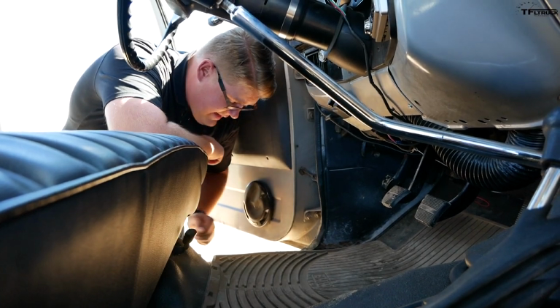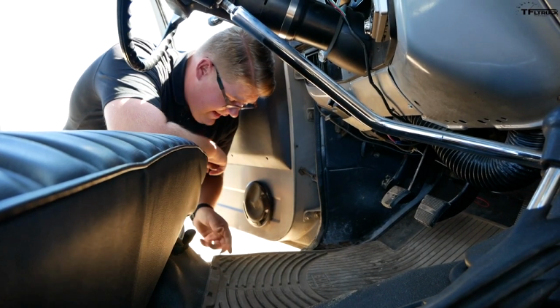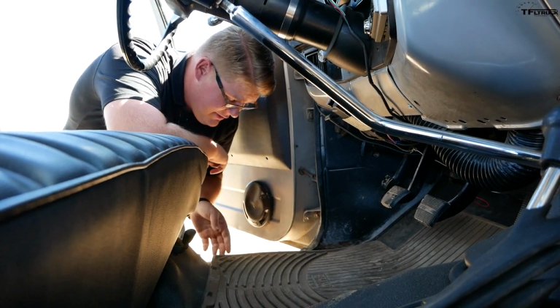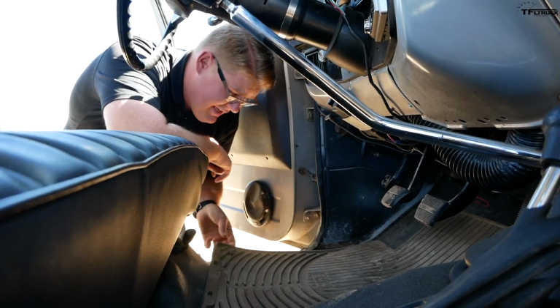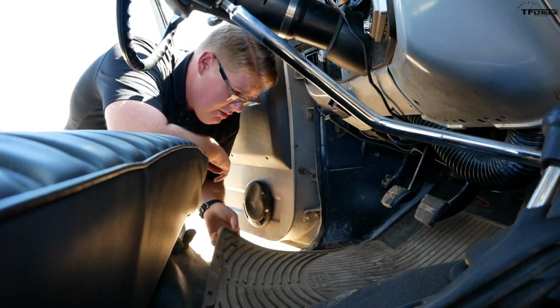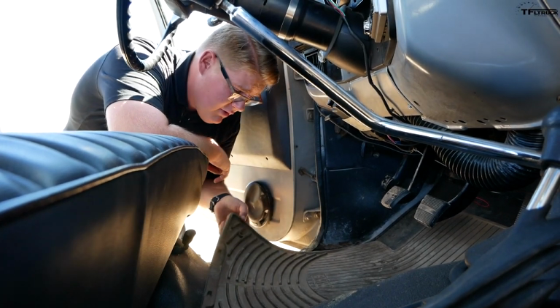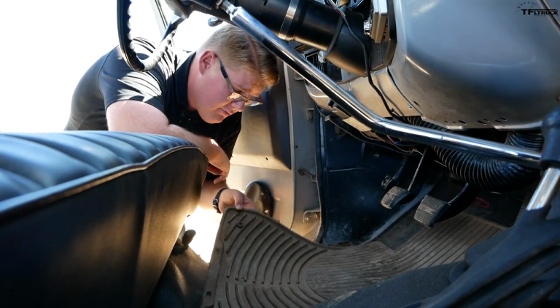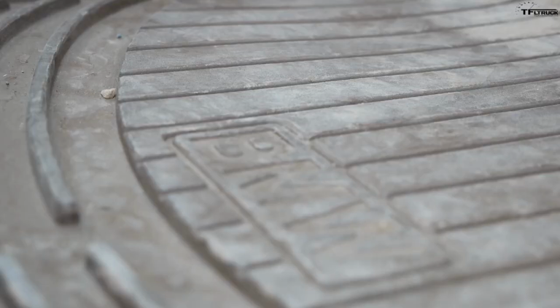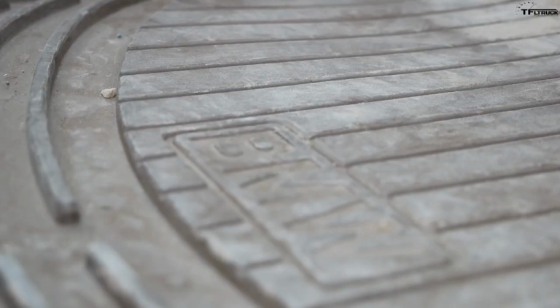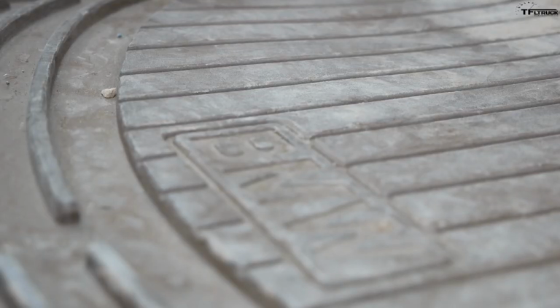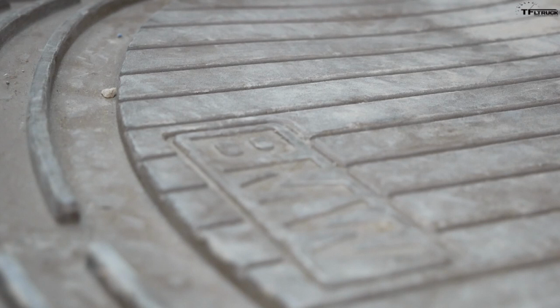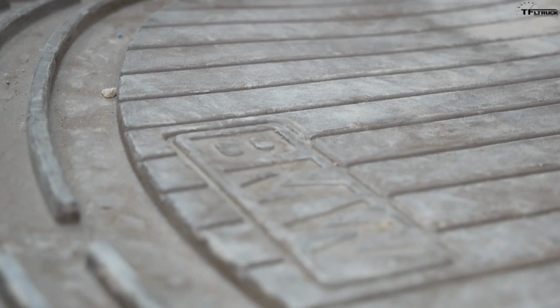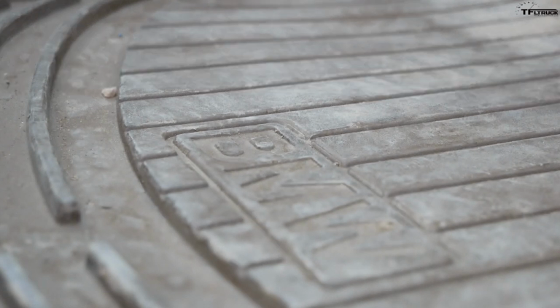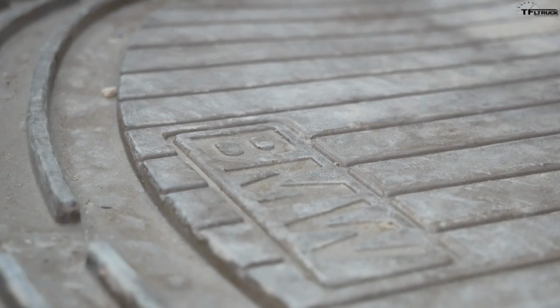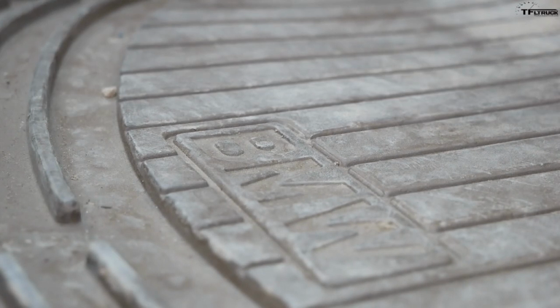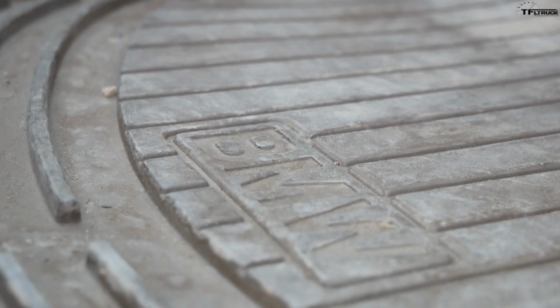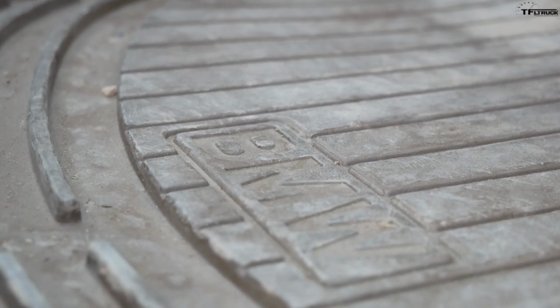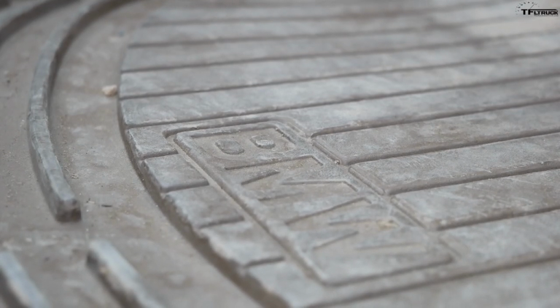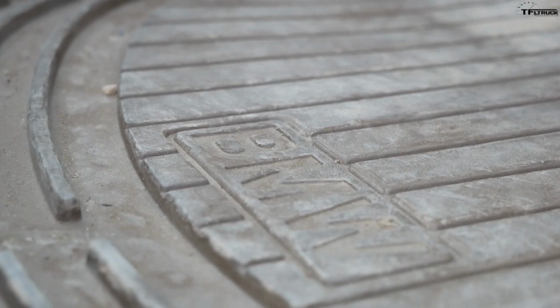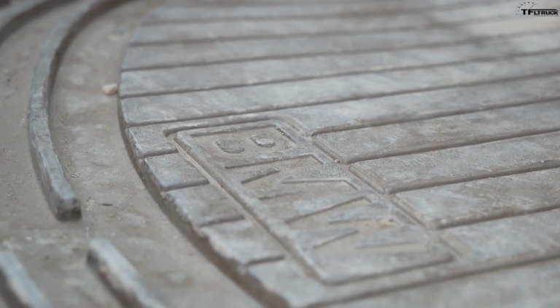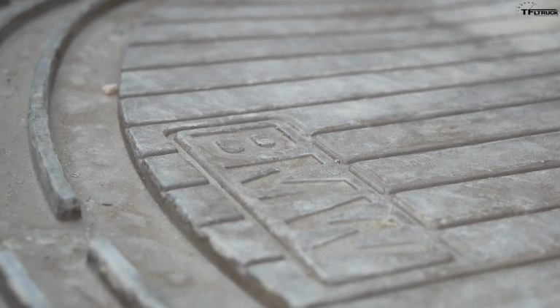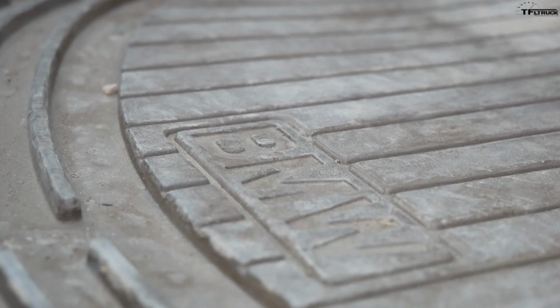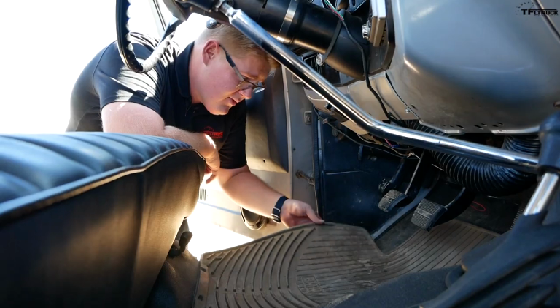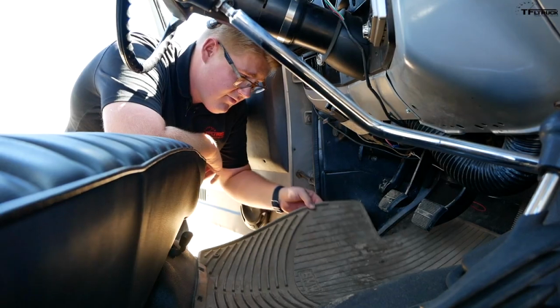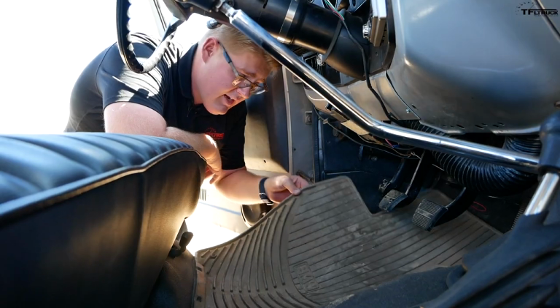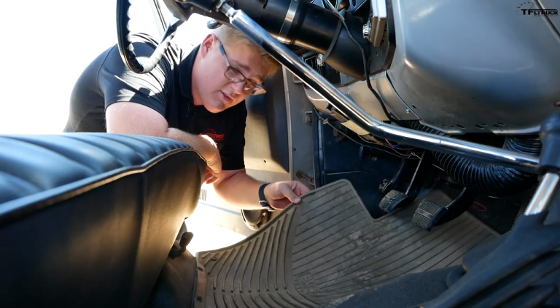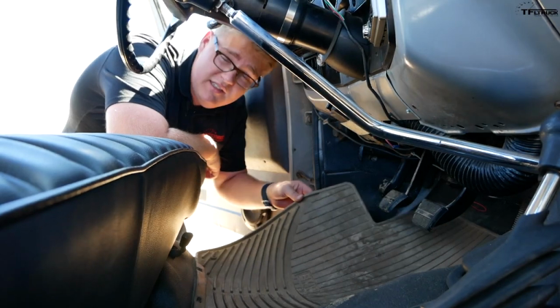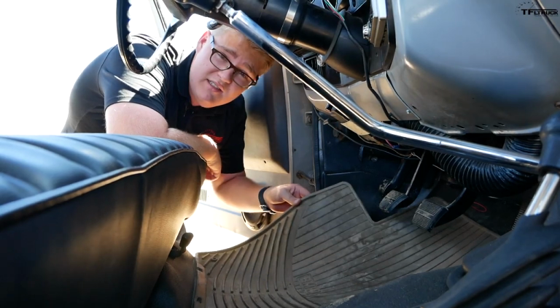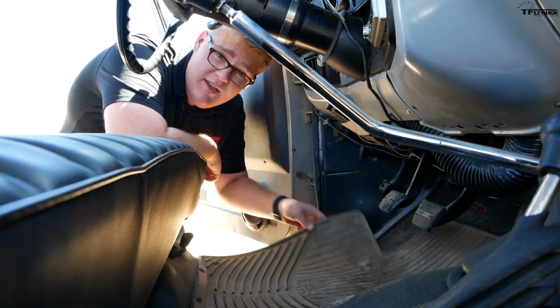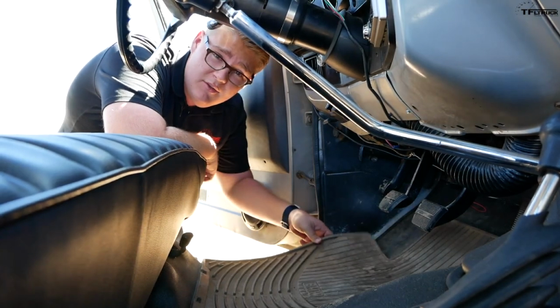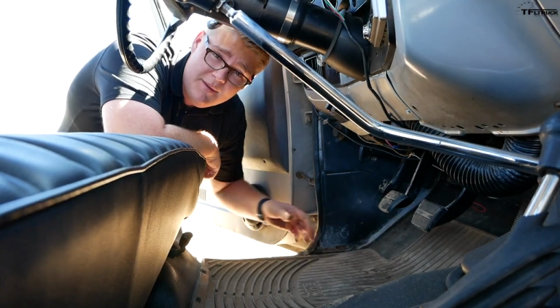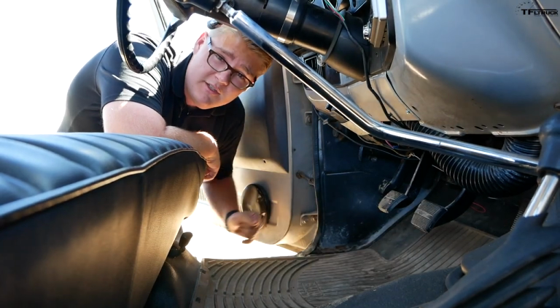Fun fact: the Chevy K10 actually came with rubber floor mats from BMW from the factory — this is a factory option.